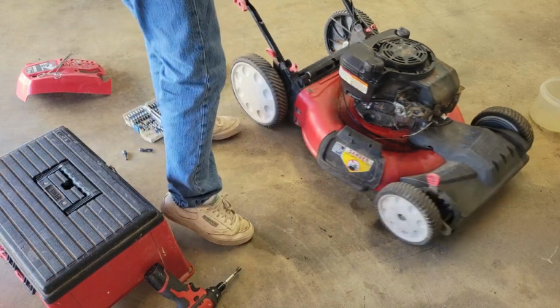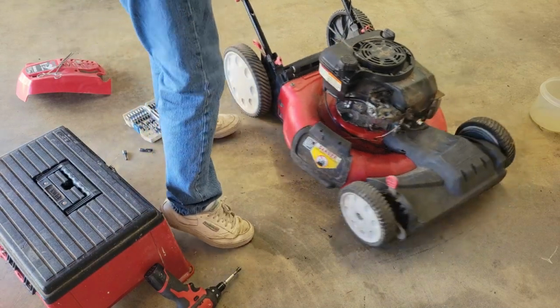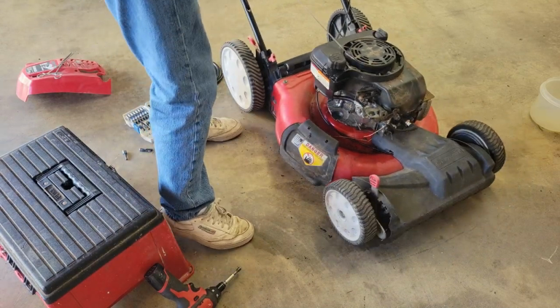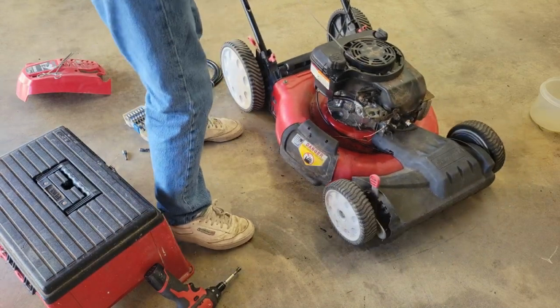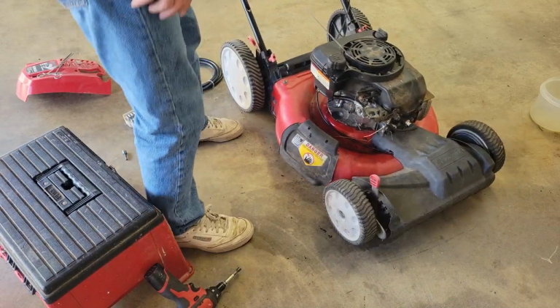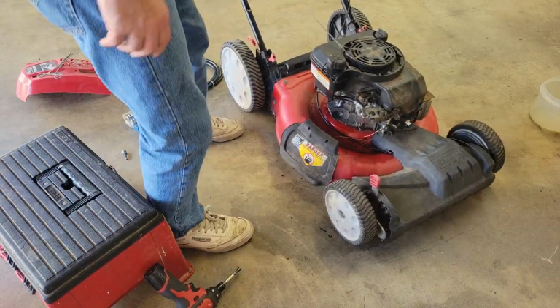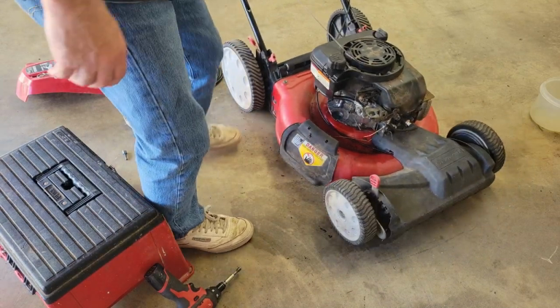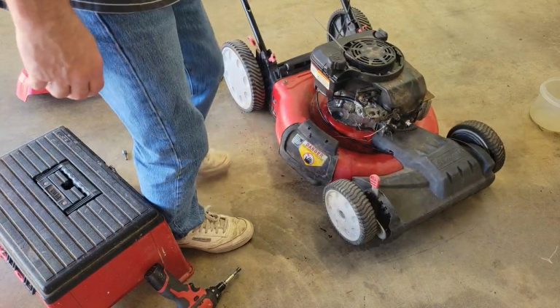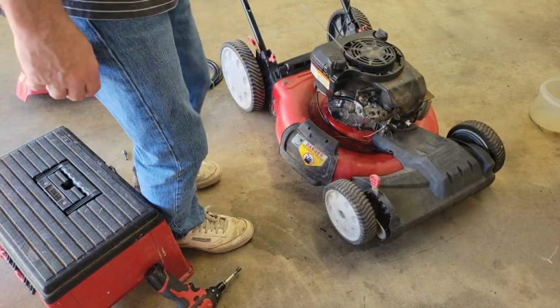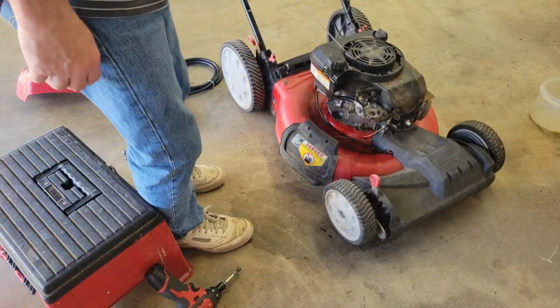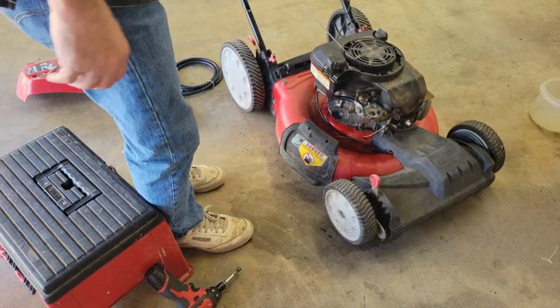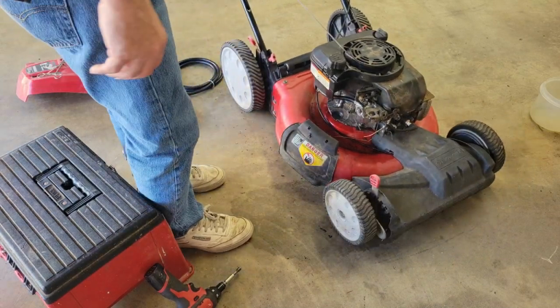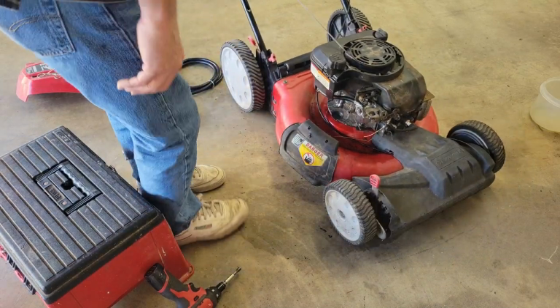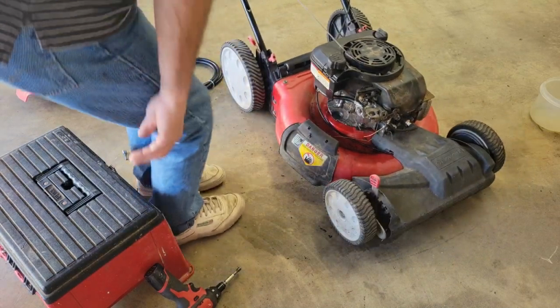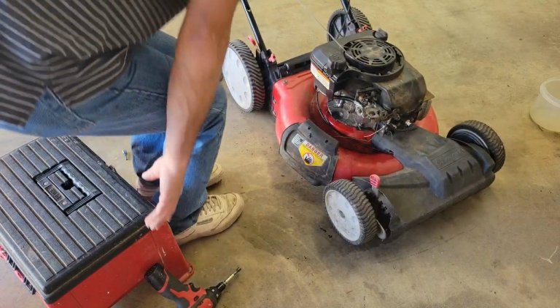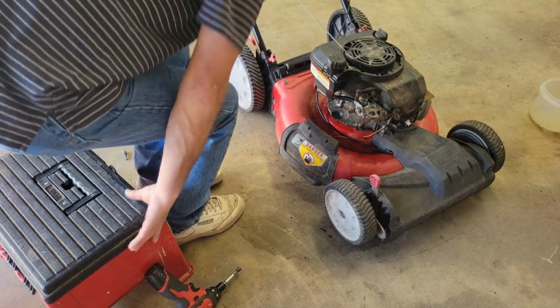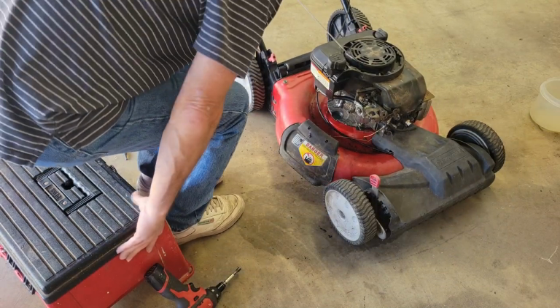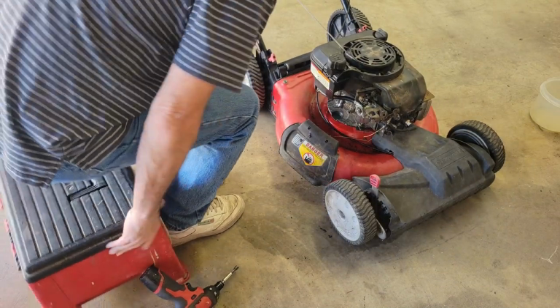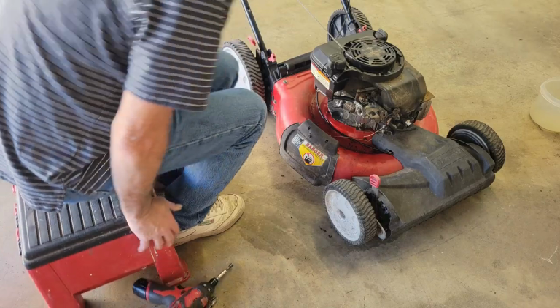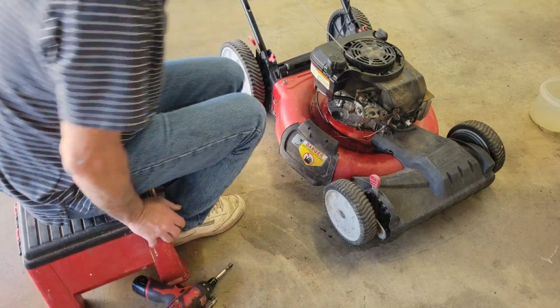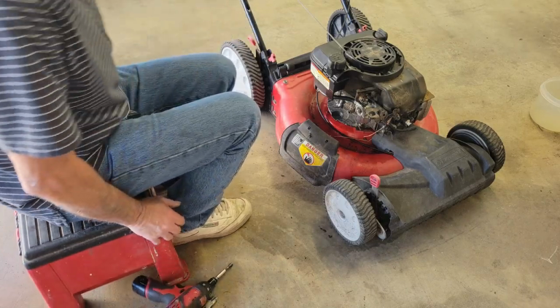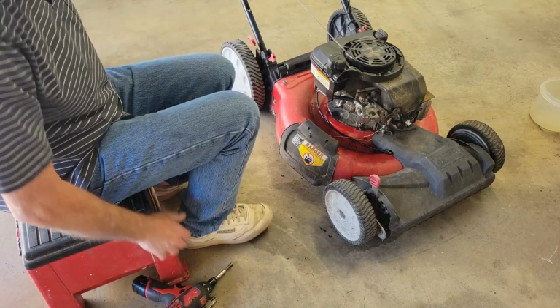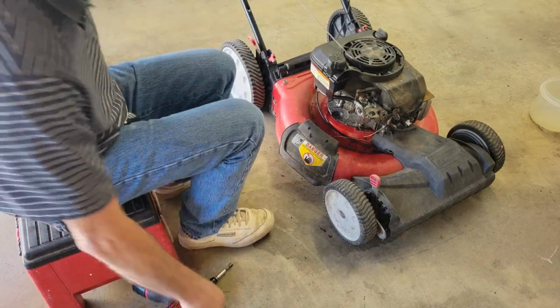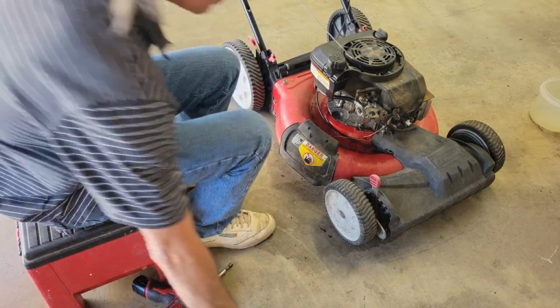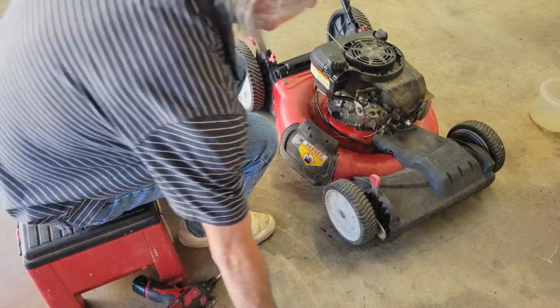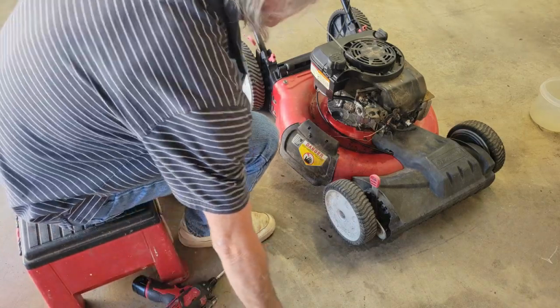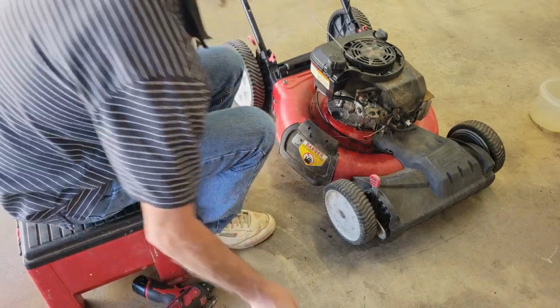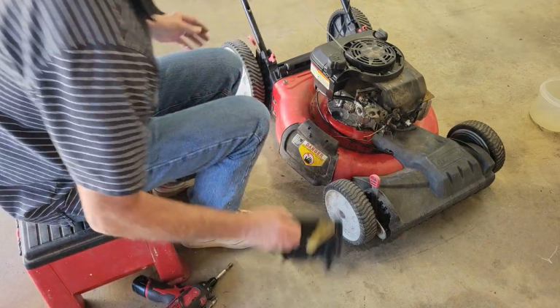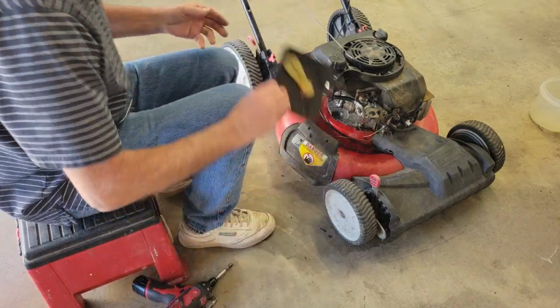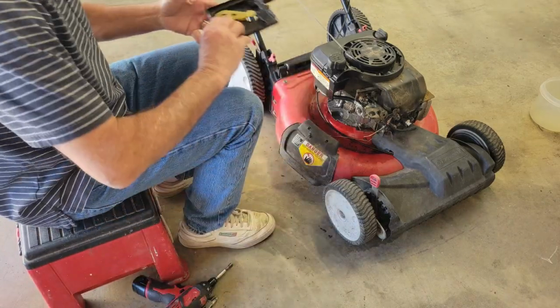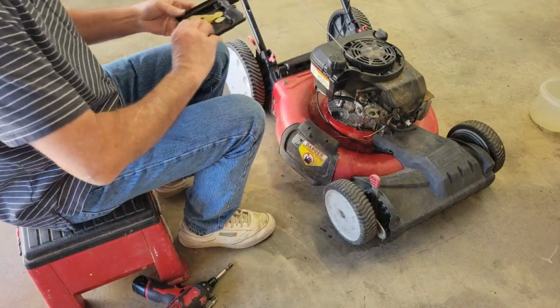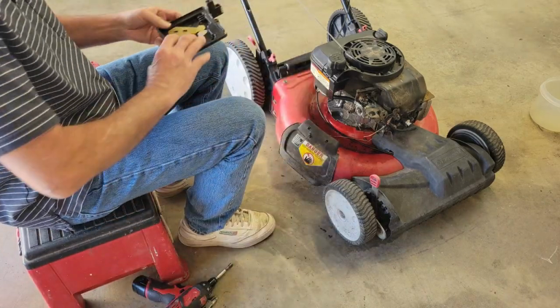Let's go ahead and put the covers back on and put a new air filter in it - she's just about done.